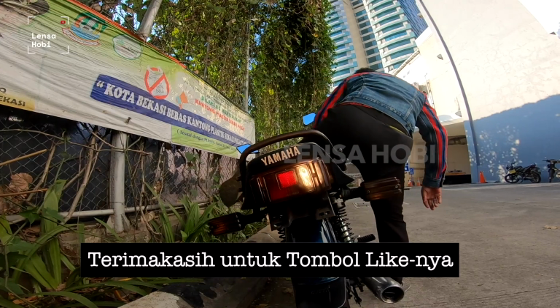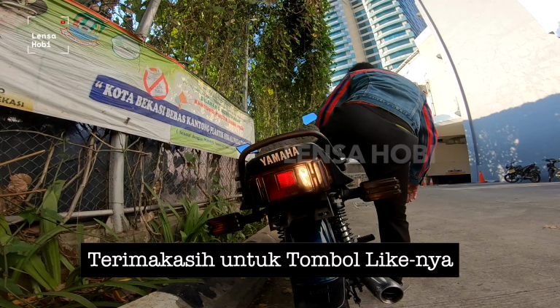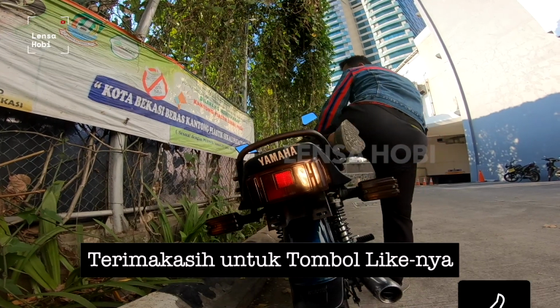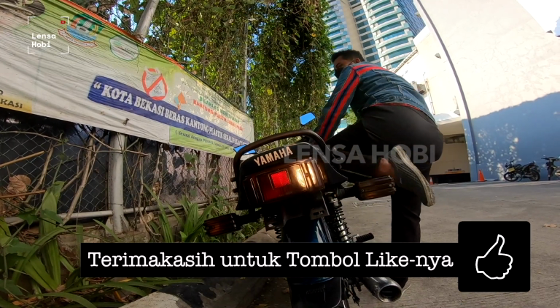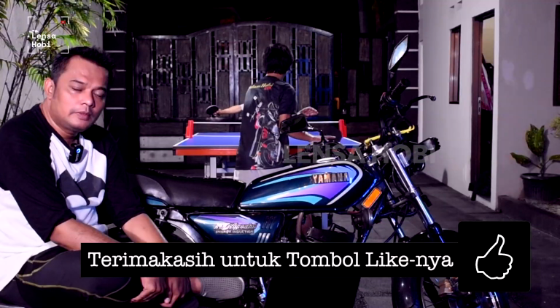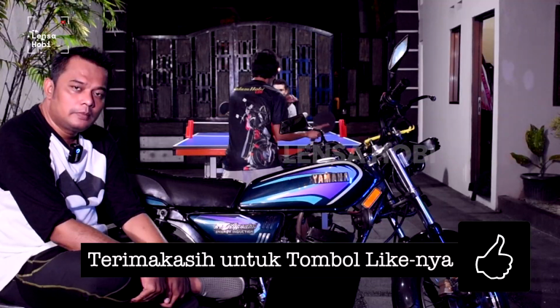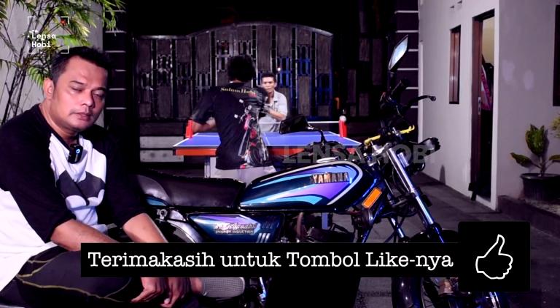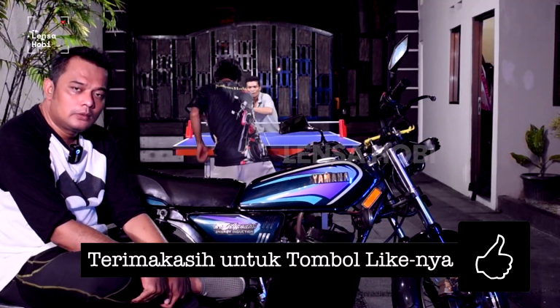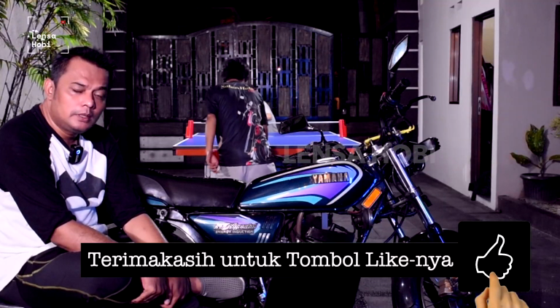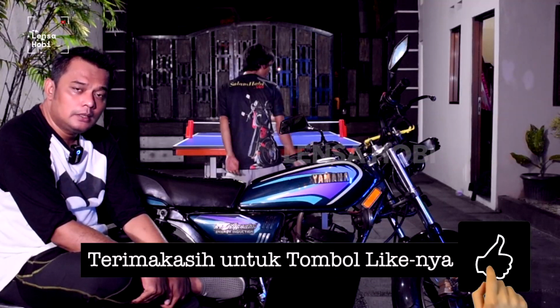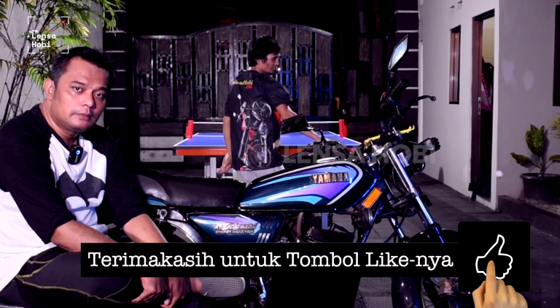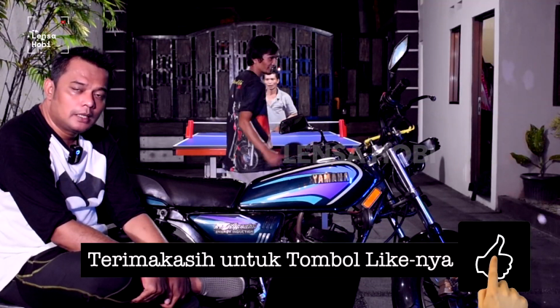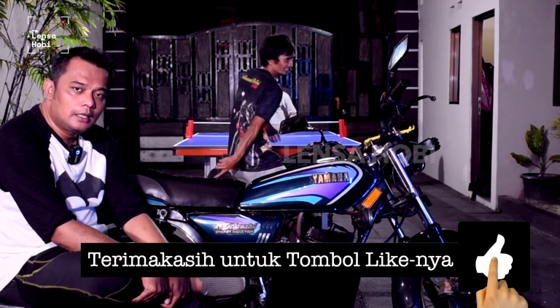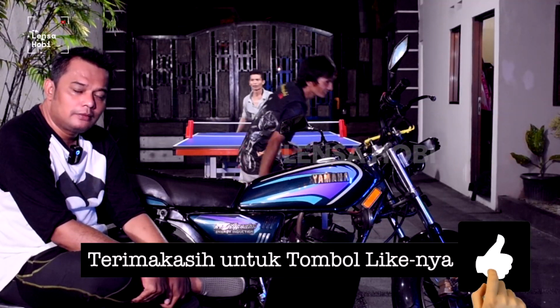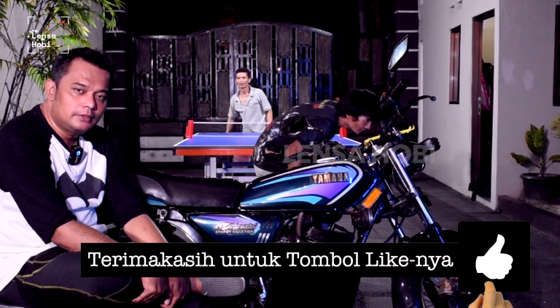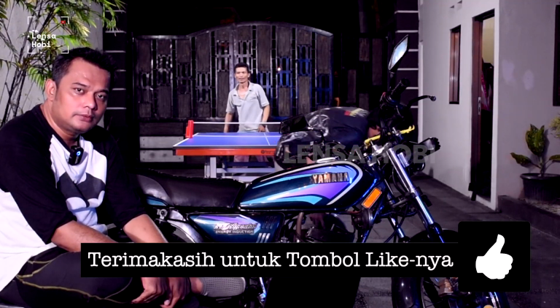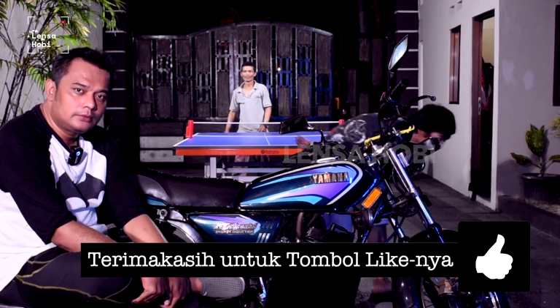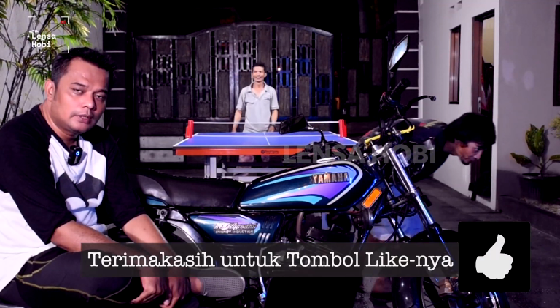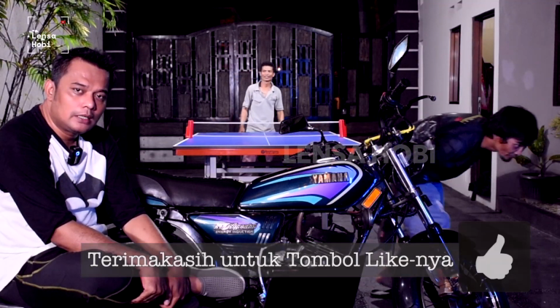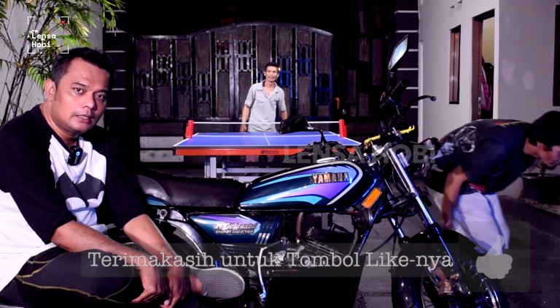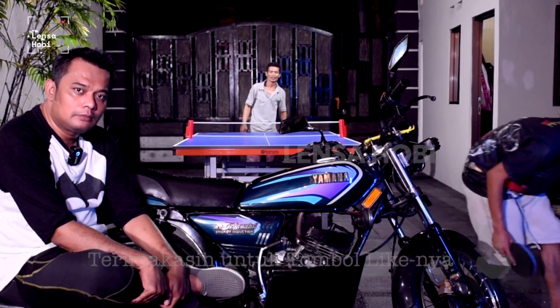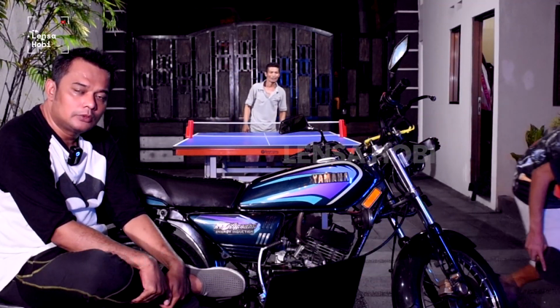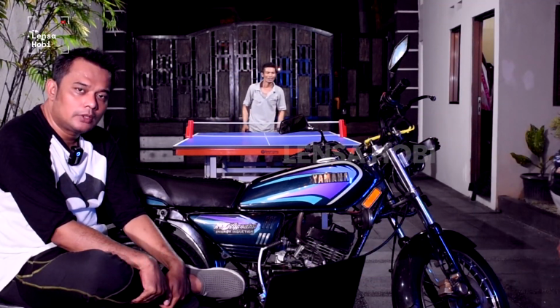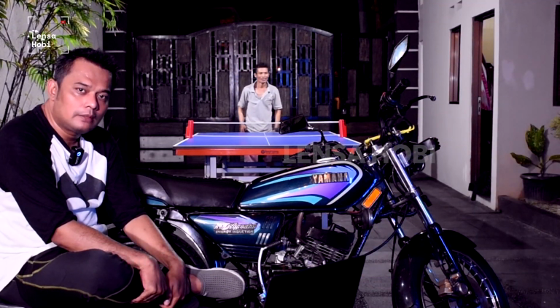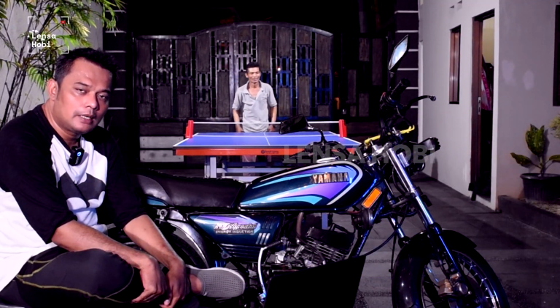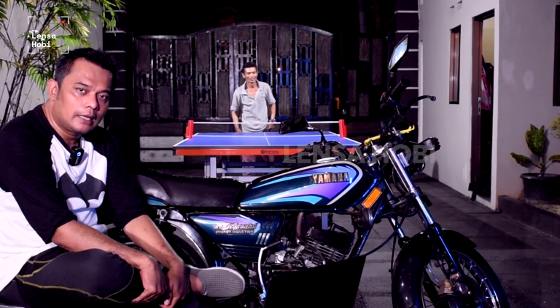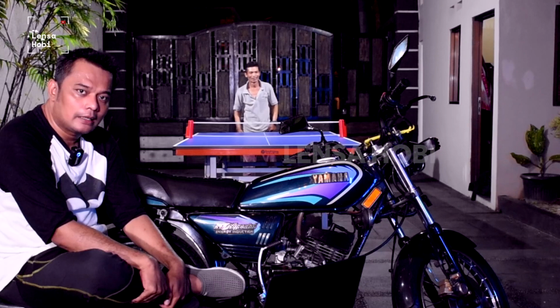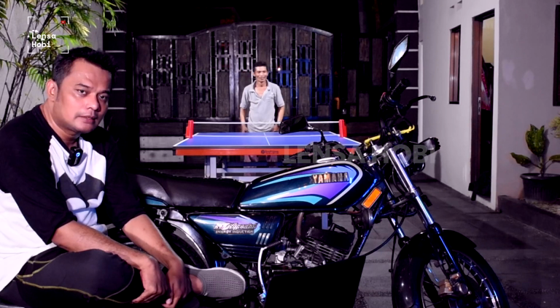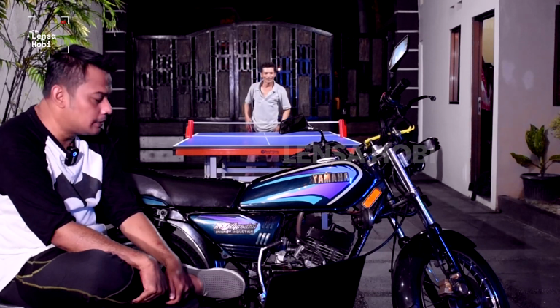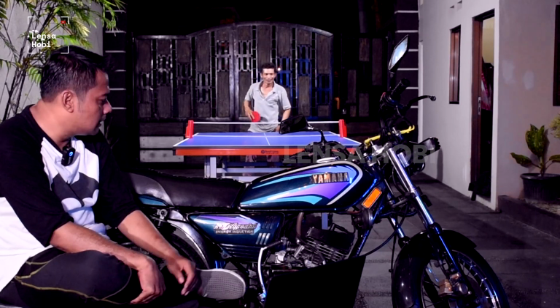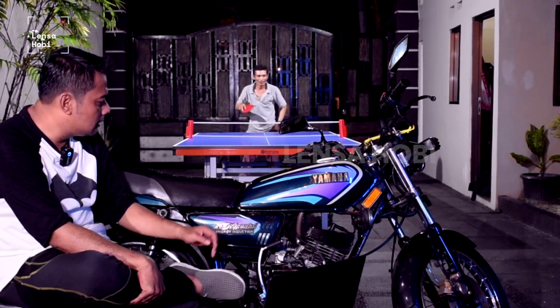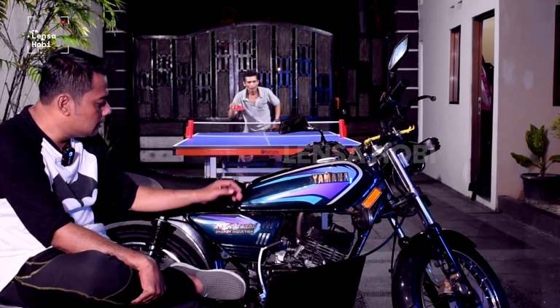Oke teman-teman Lensa Hobi, demikian review dari motor Yamaha RX Special ini.